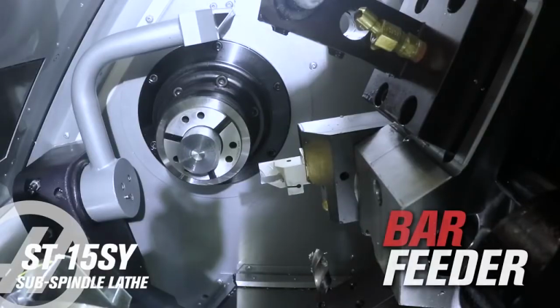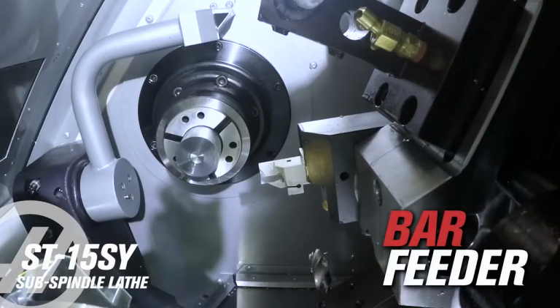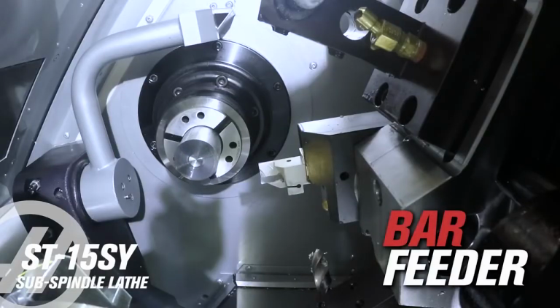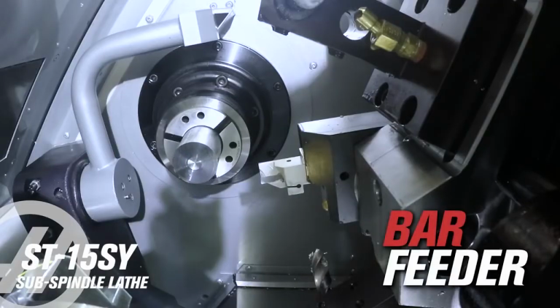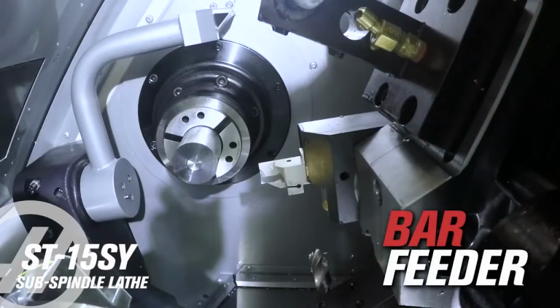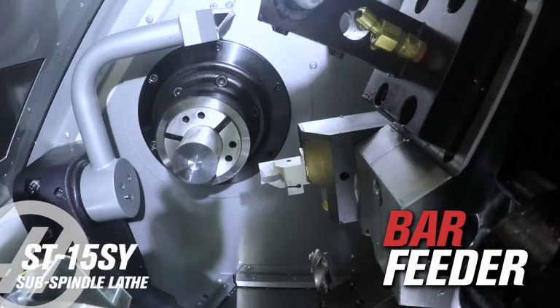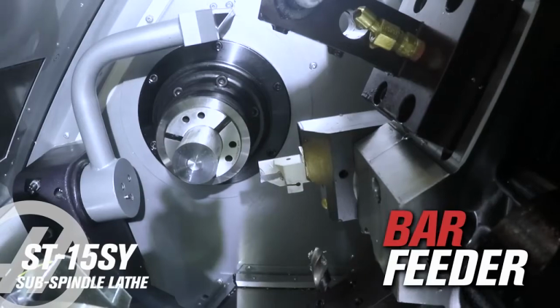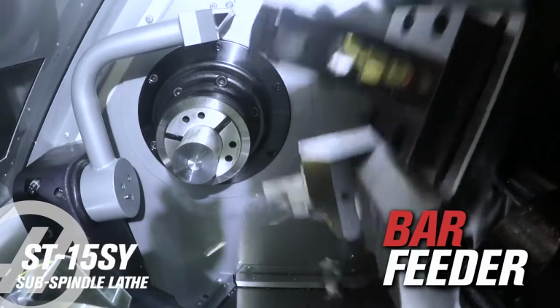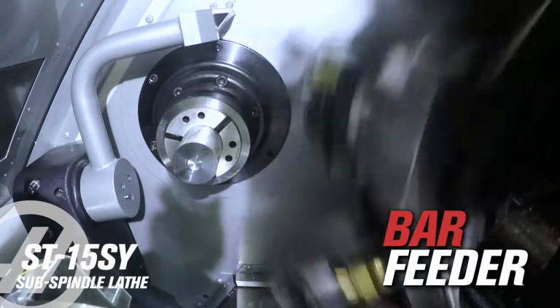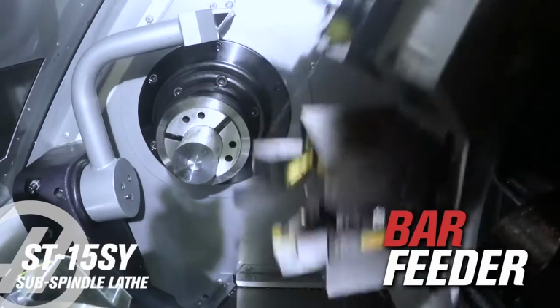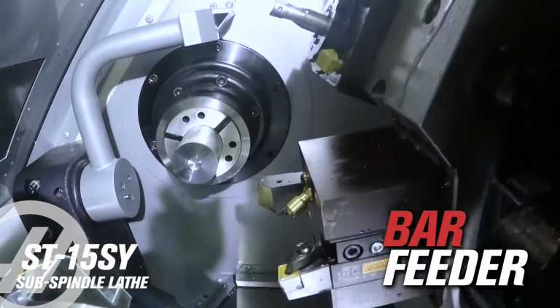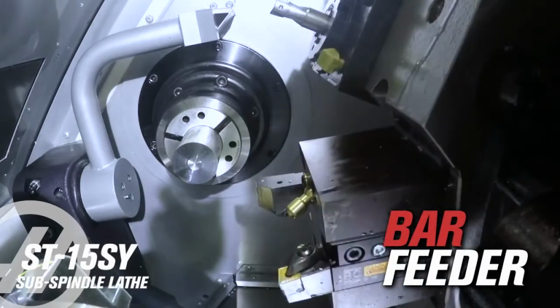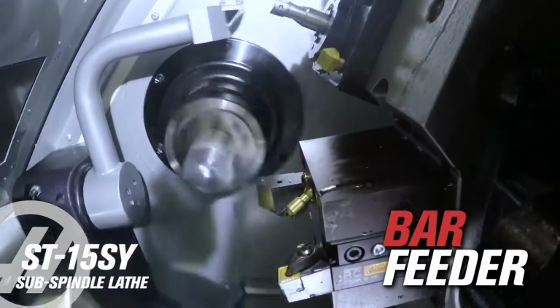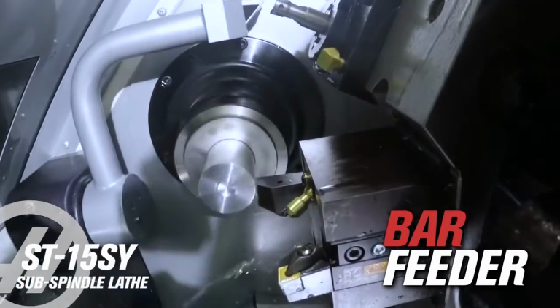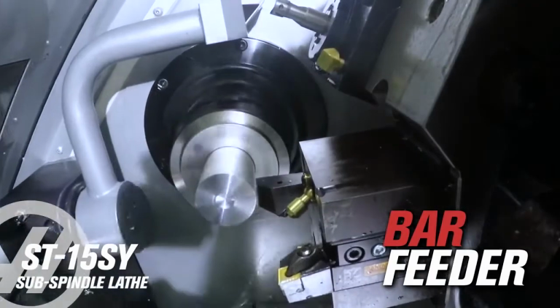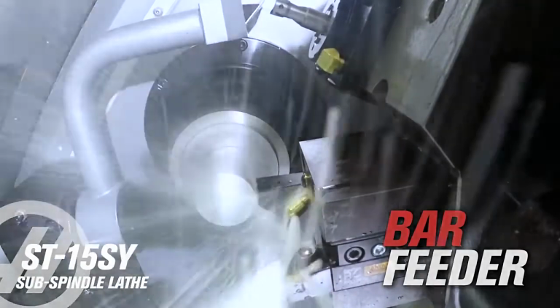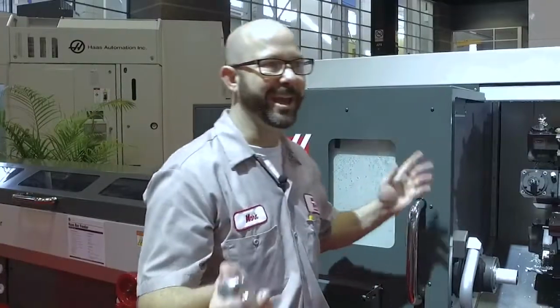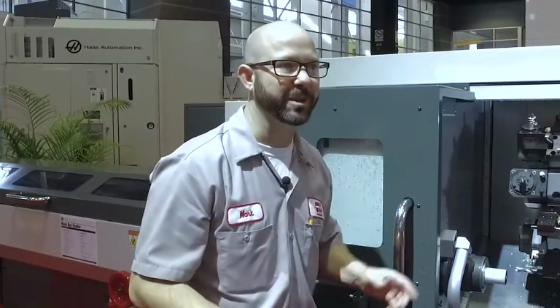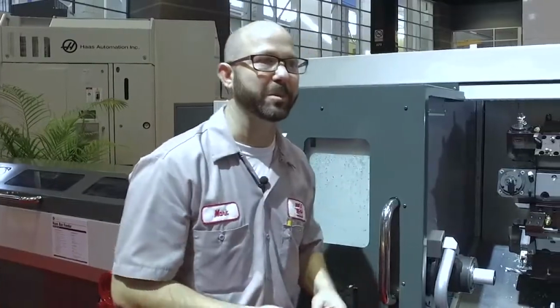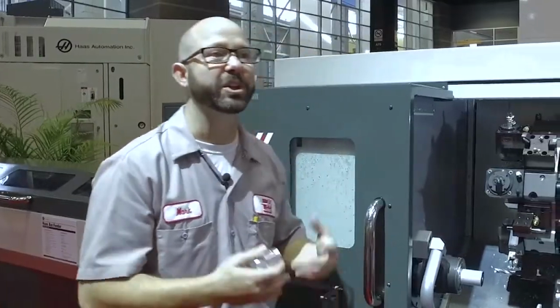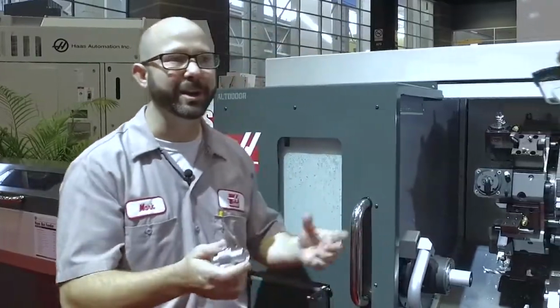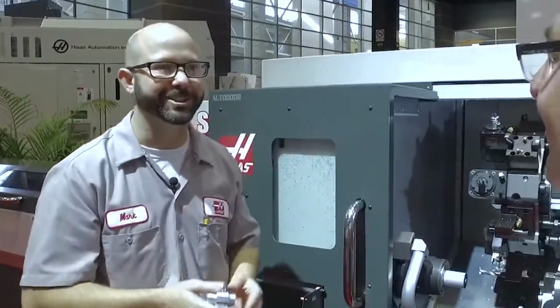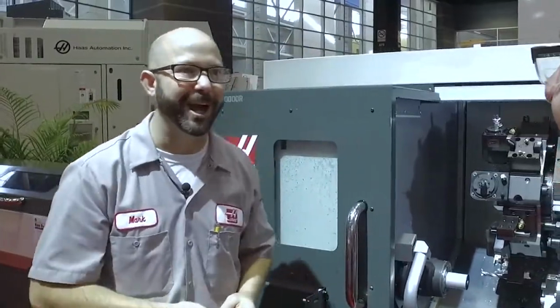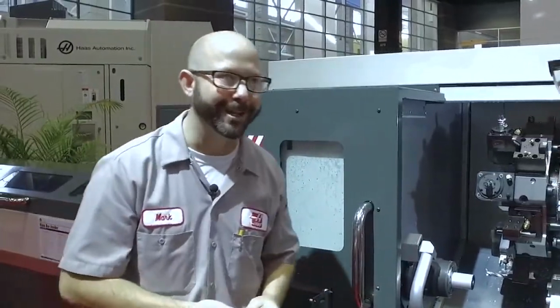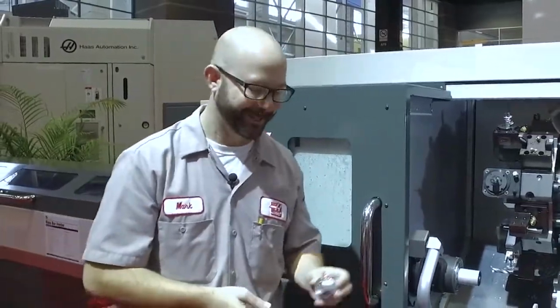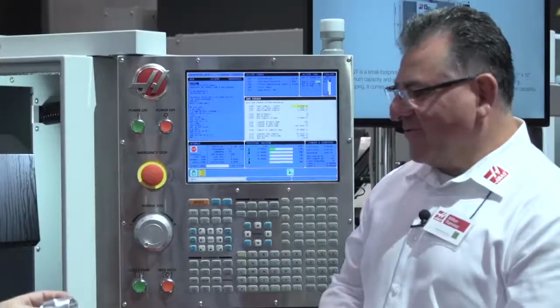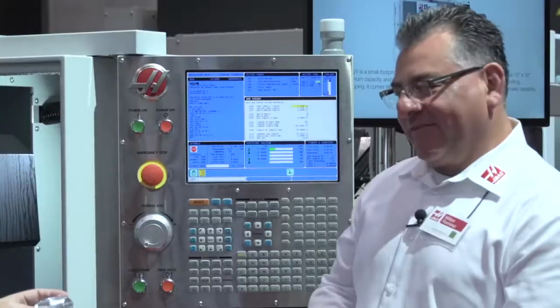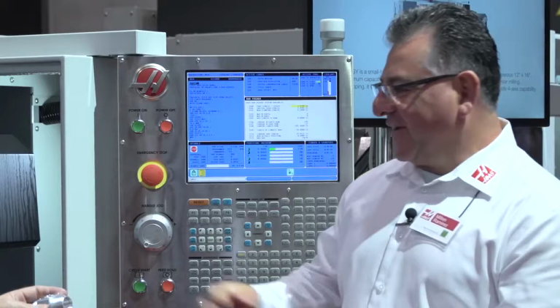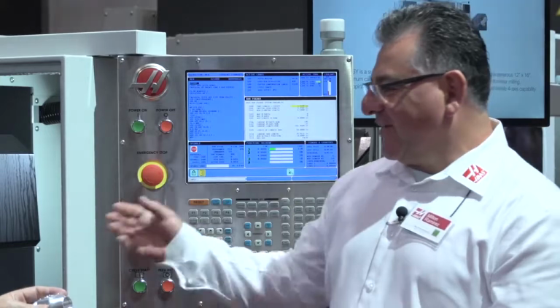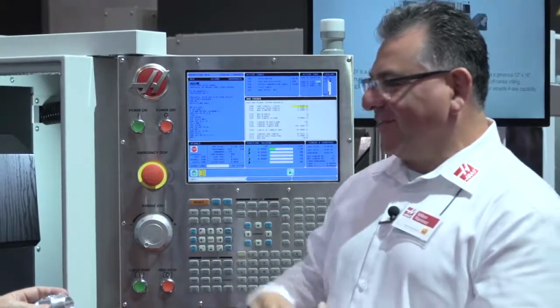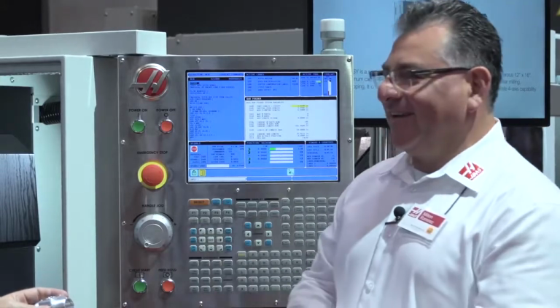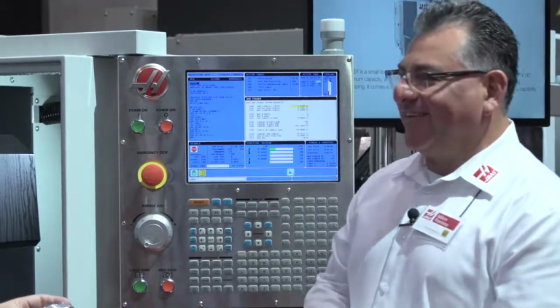This thing's hooked up to a bar feeder, so it can crank out parts until the cows come home — until you run out of stock. That's right, we can feed bars all day long.